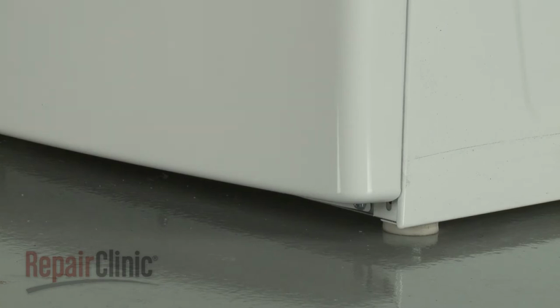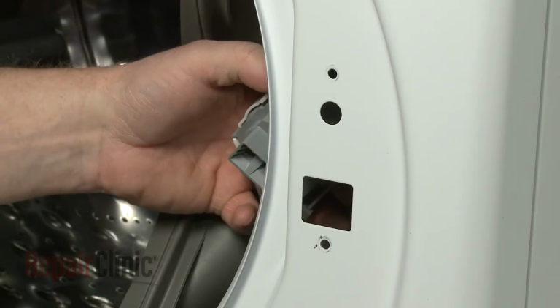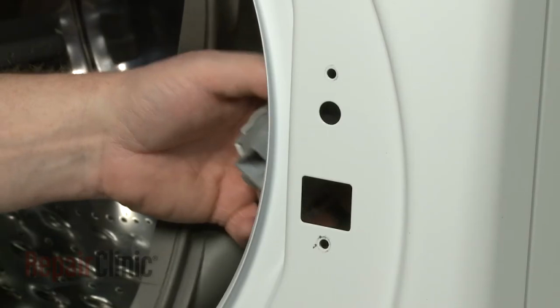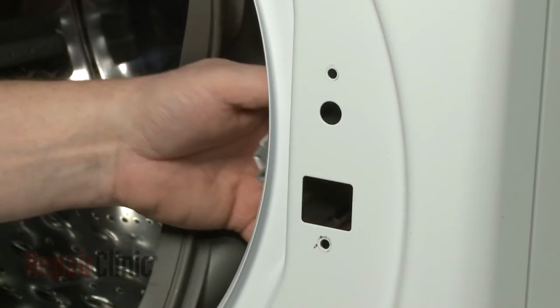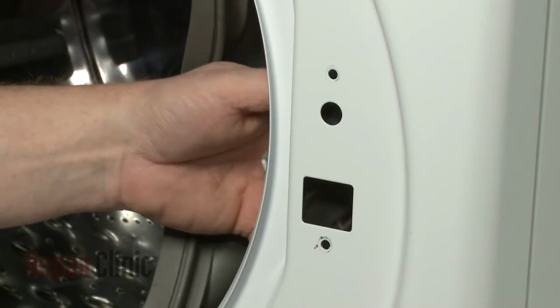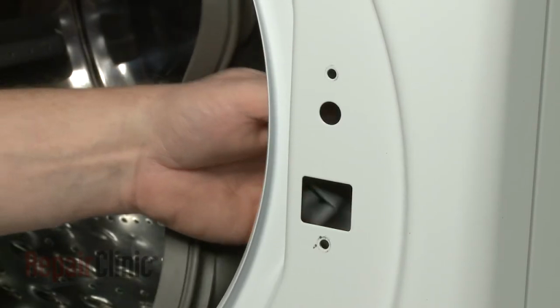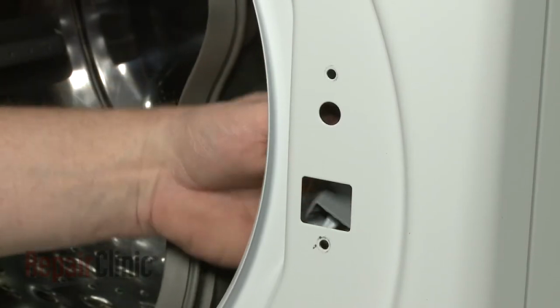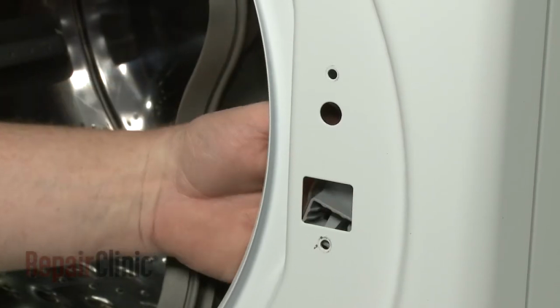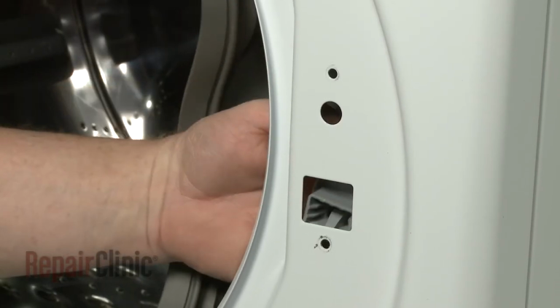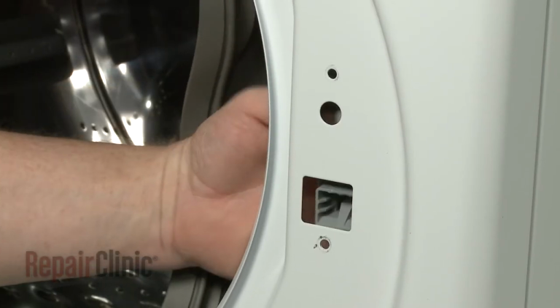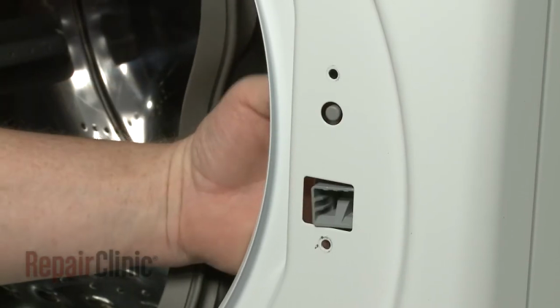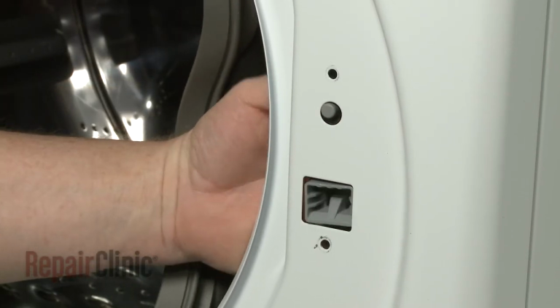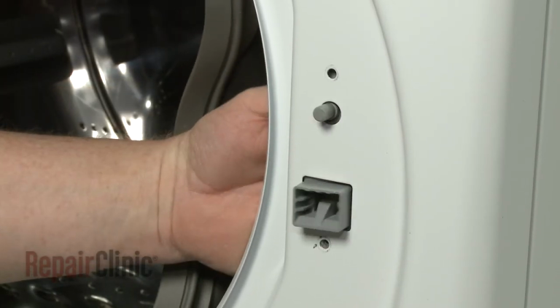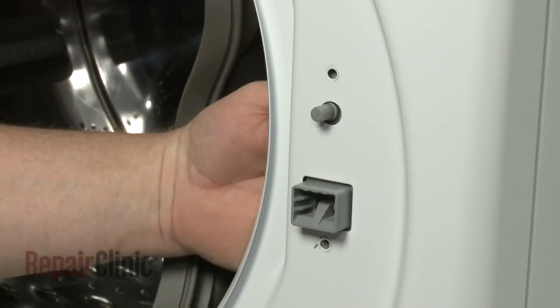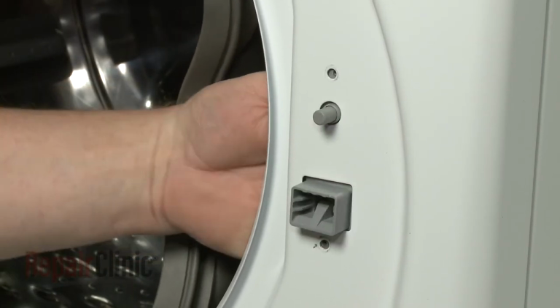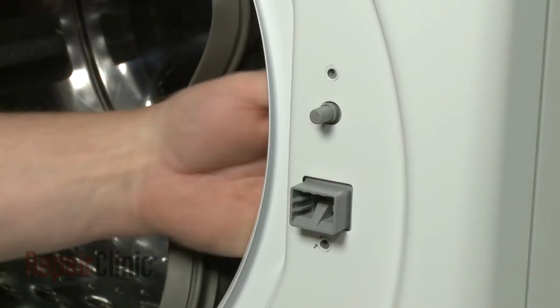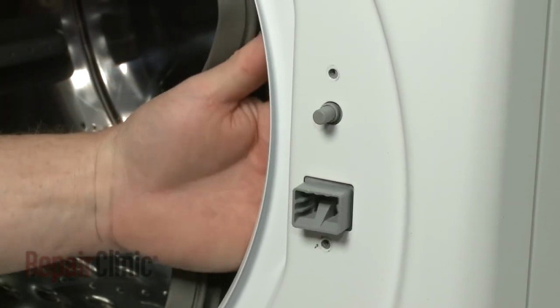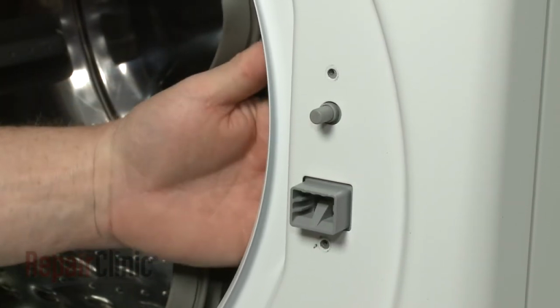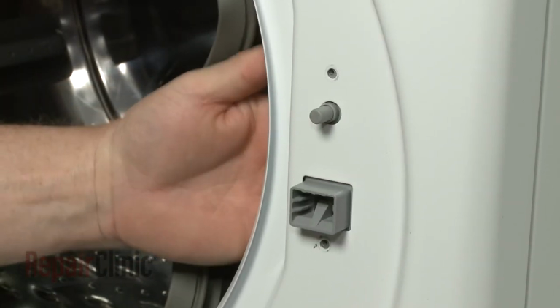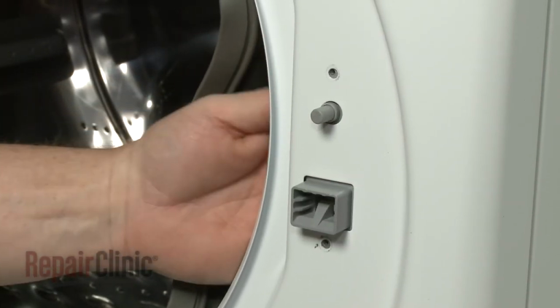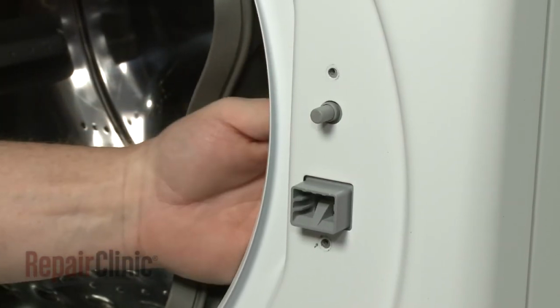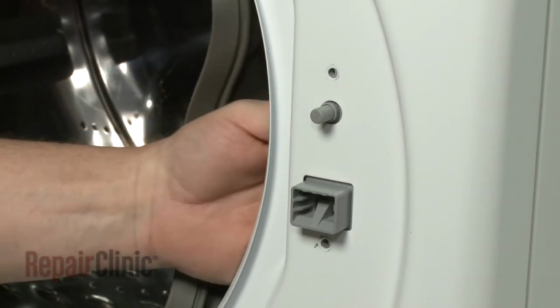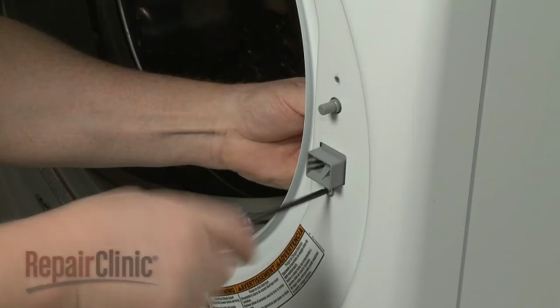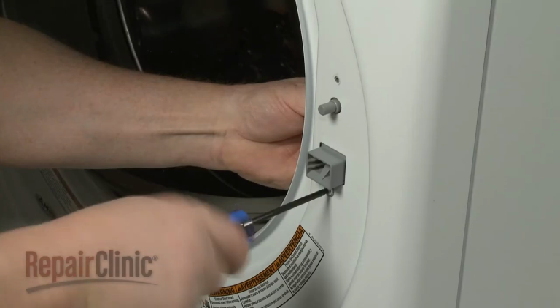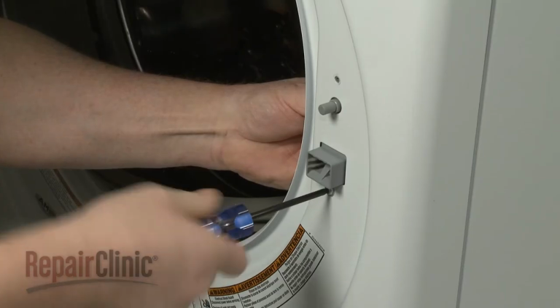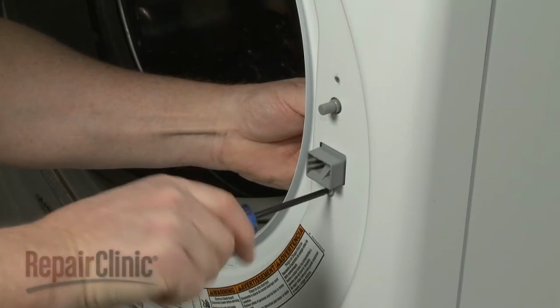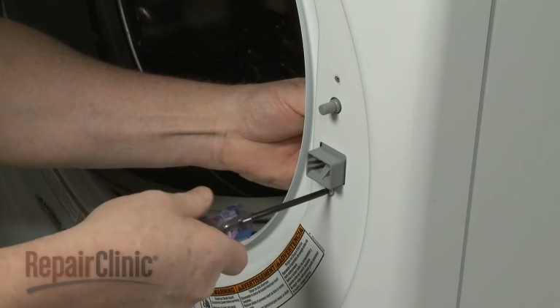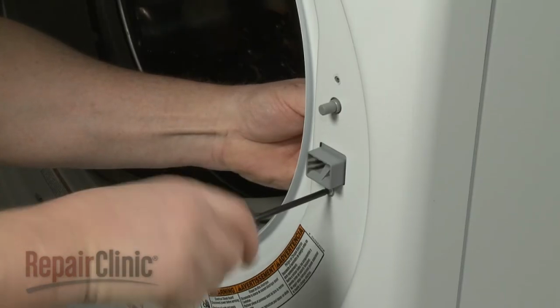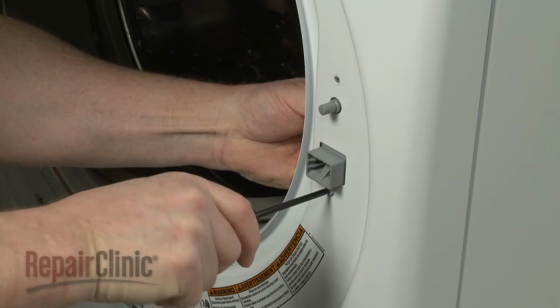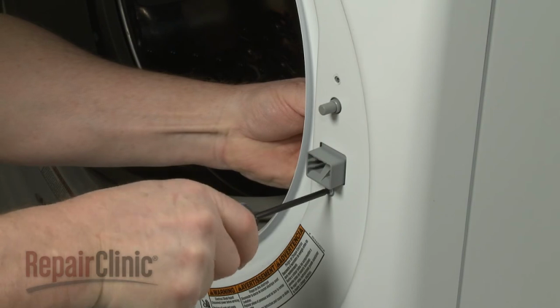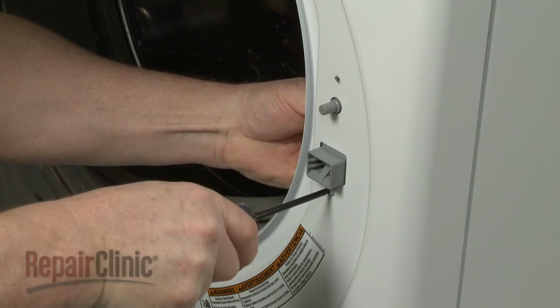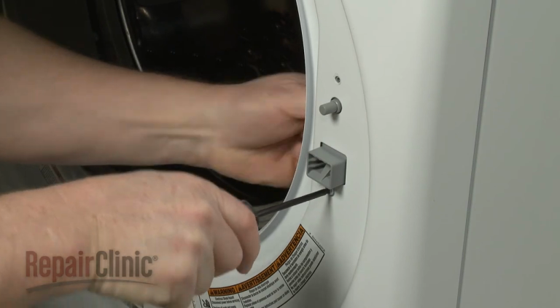Re-position the door latch on the front panel. Adjust the latch and secure it with the screws.